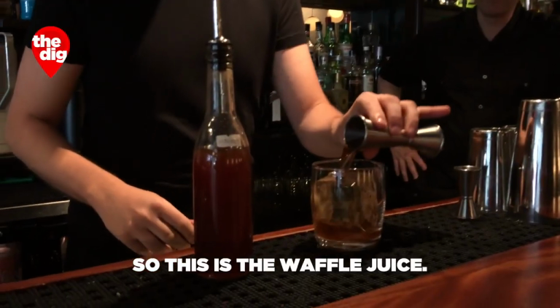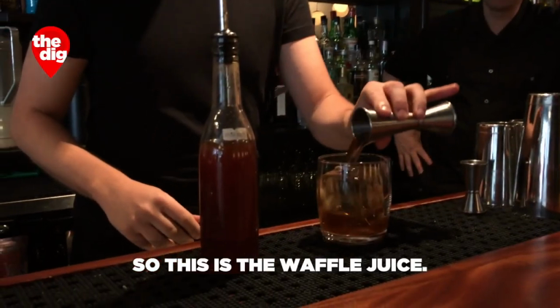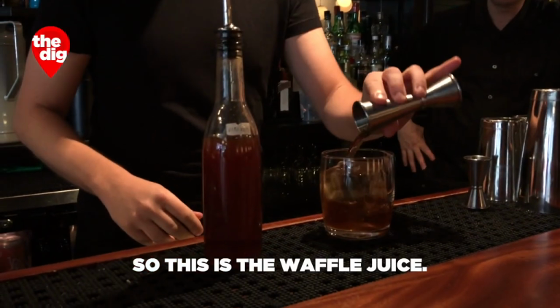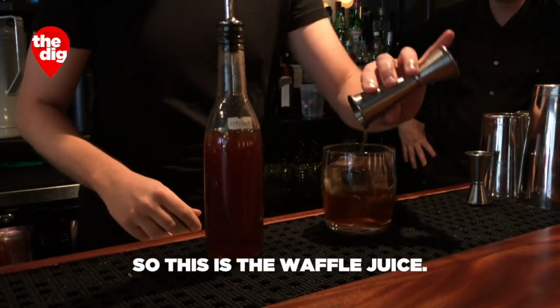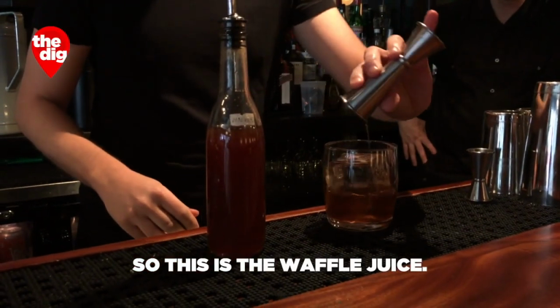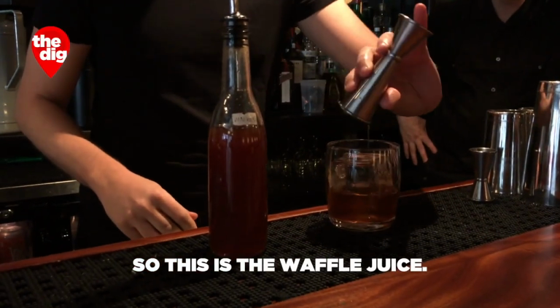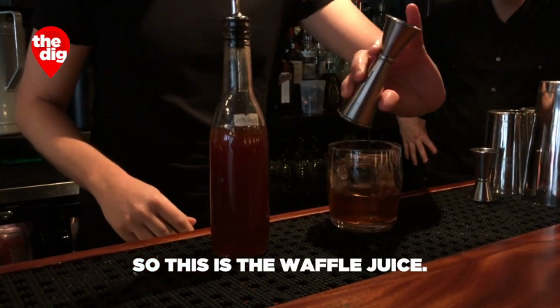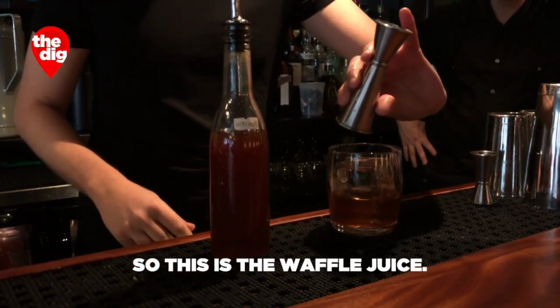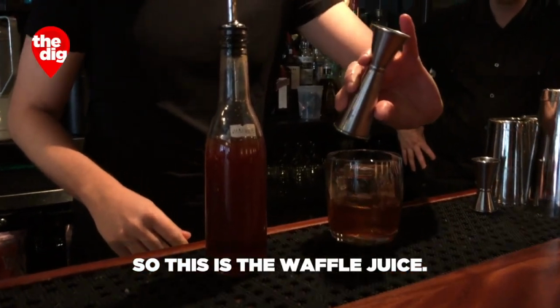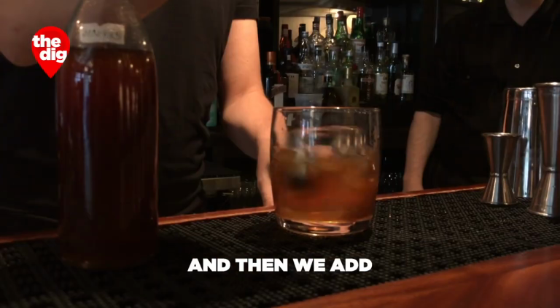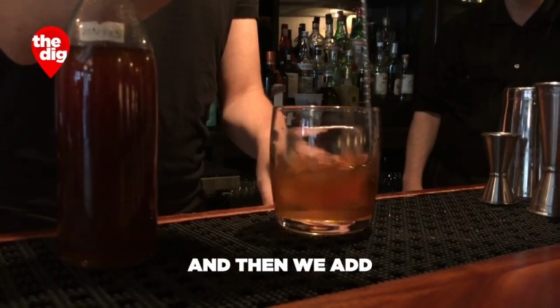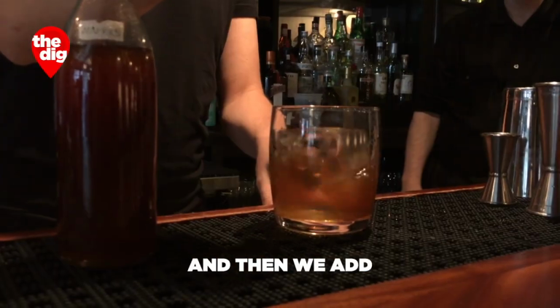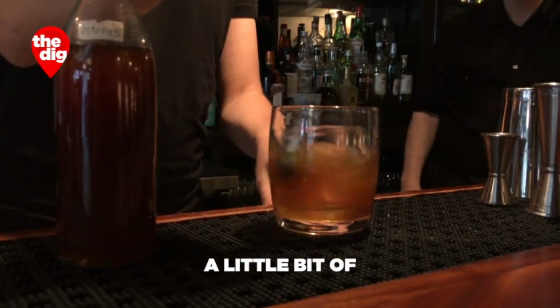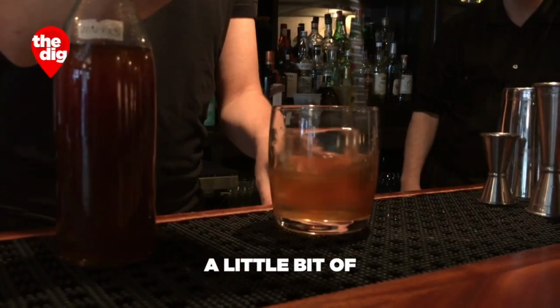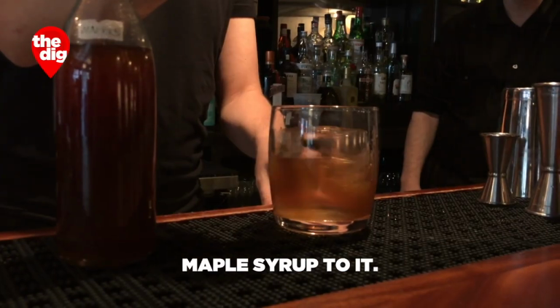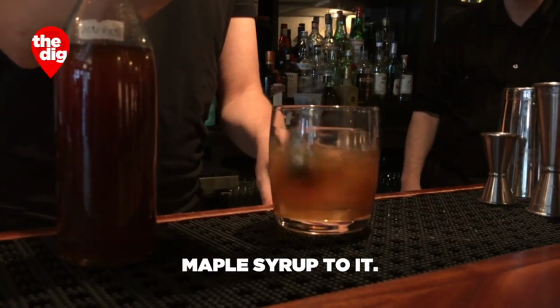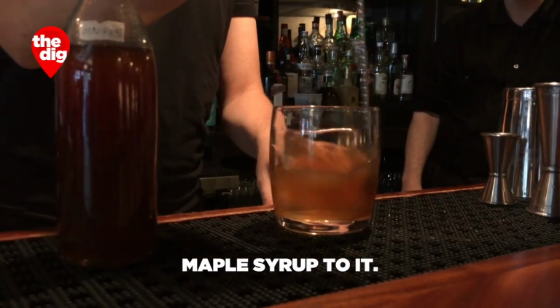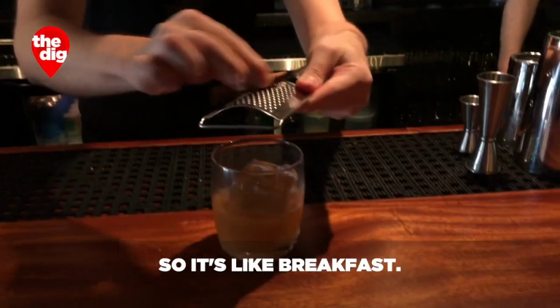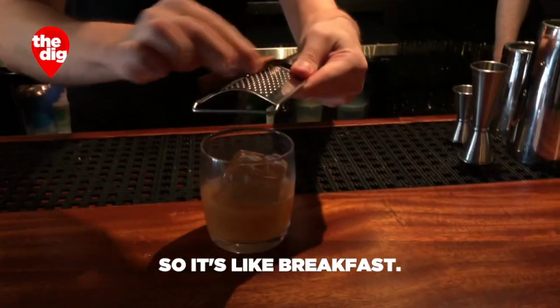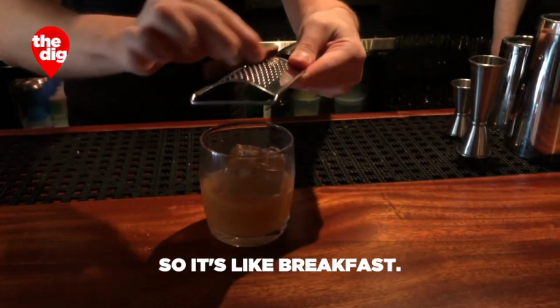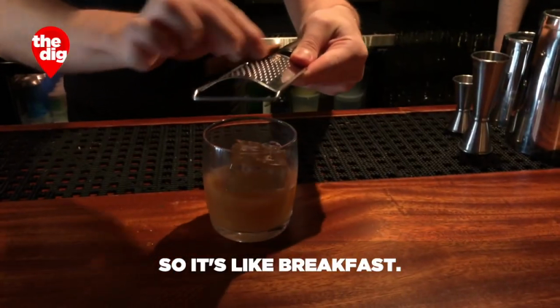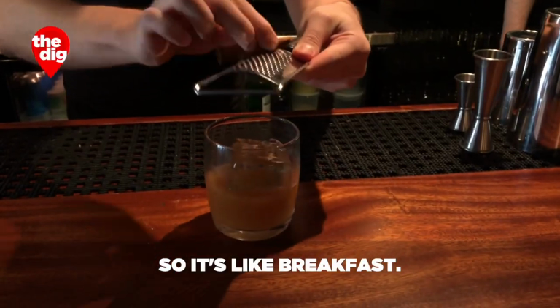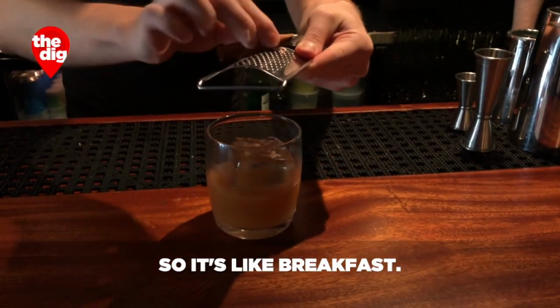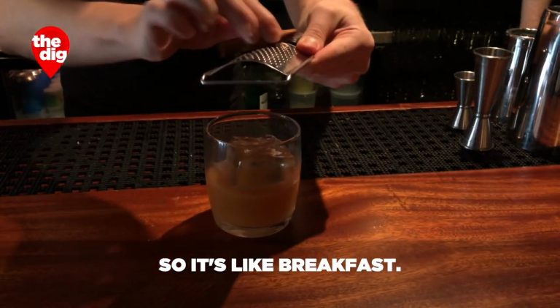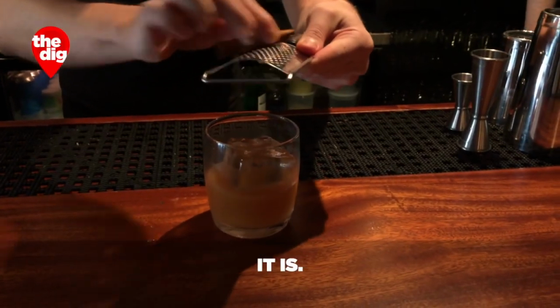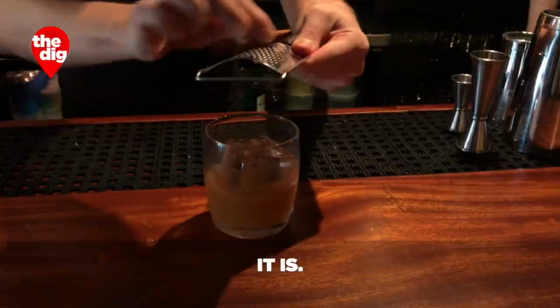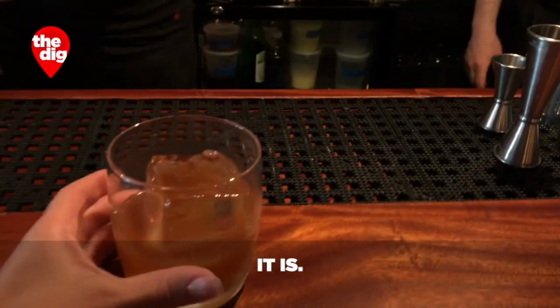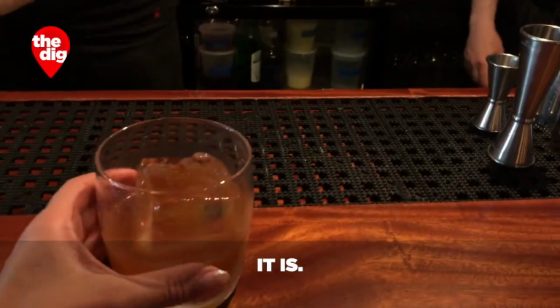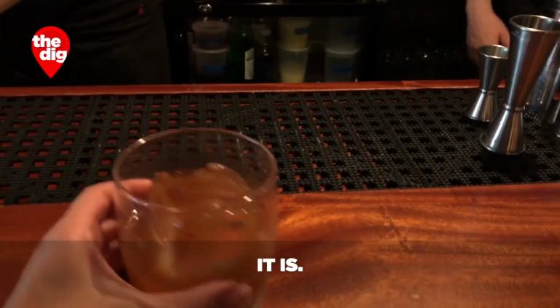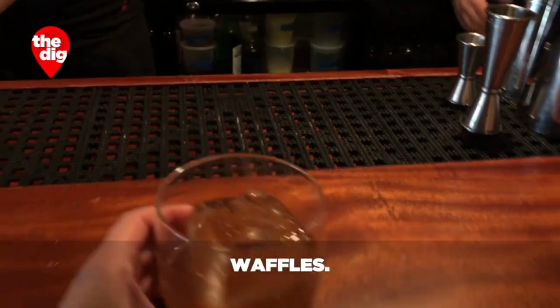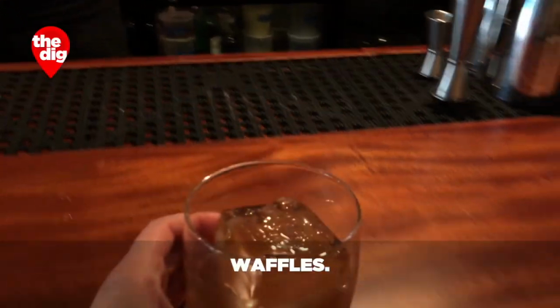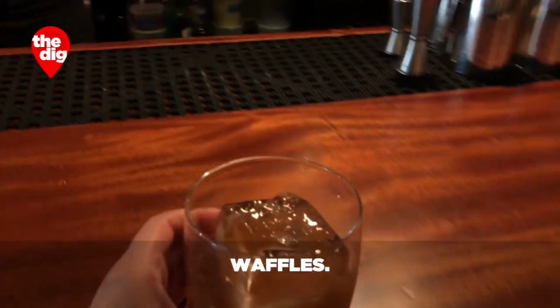So this is the waffle juice? Yeah. And then we add a little bit of maple syrup. So it's like breakfast. It is.